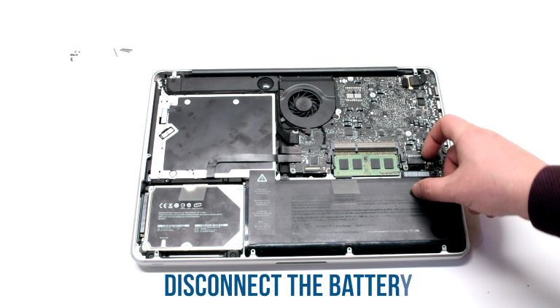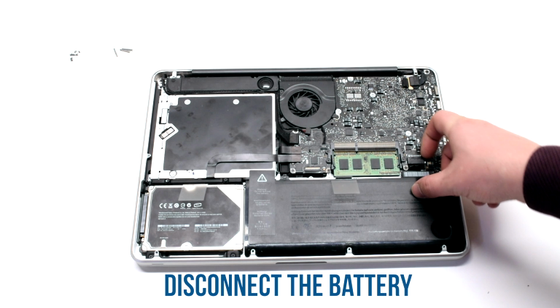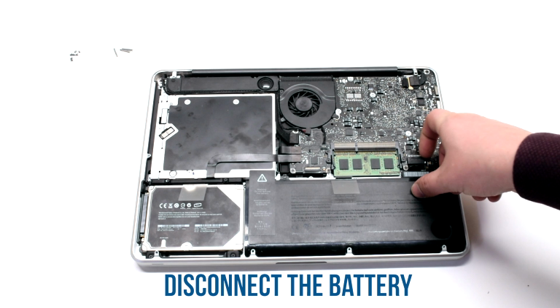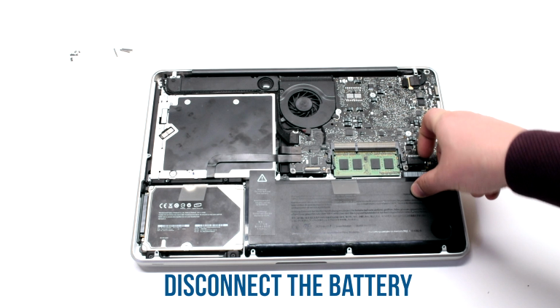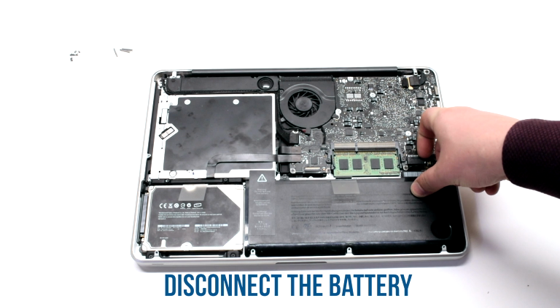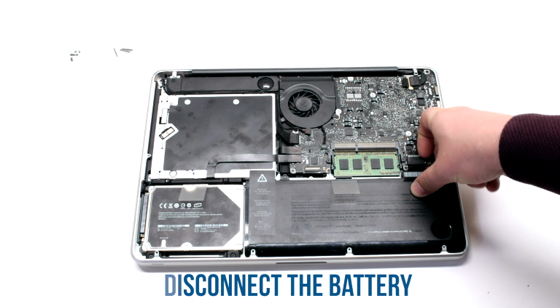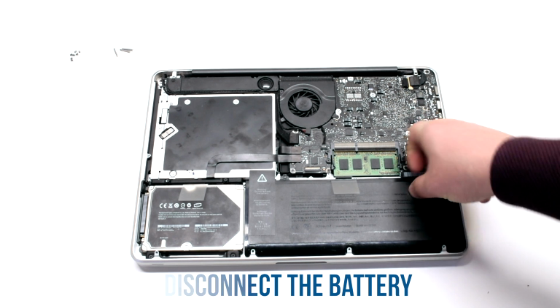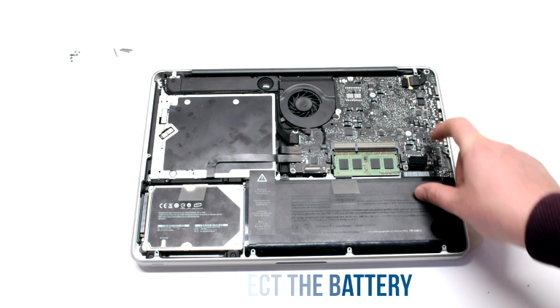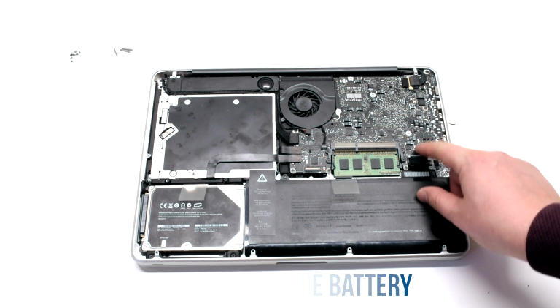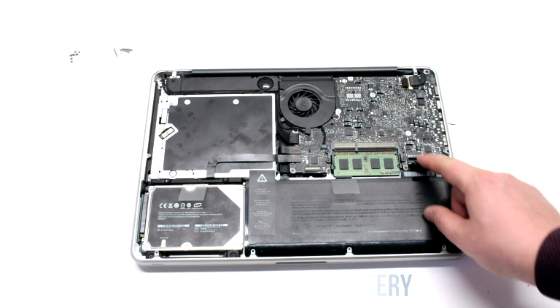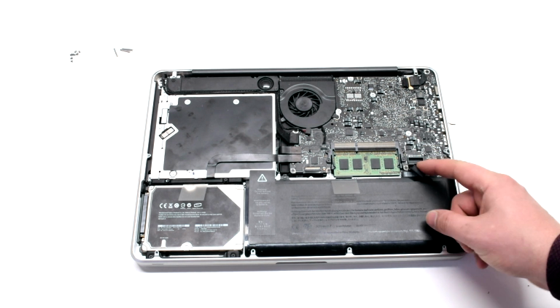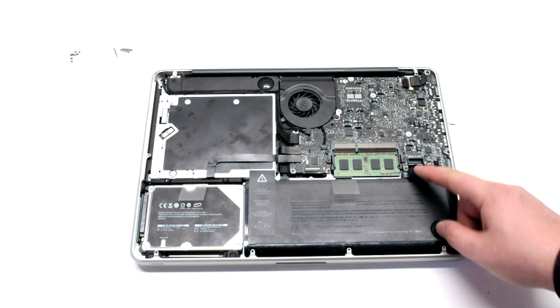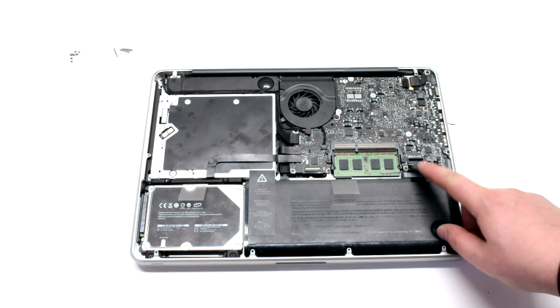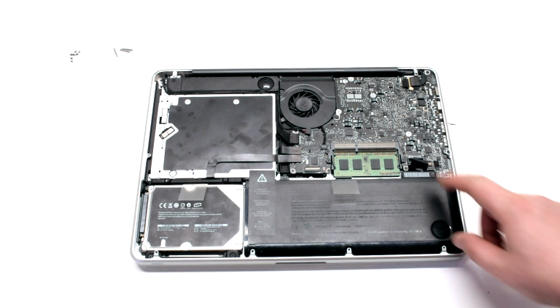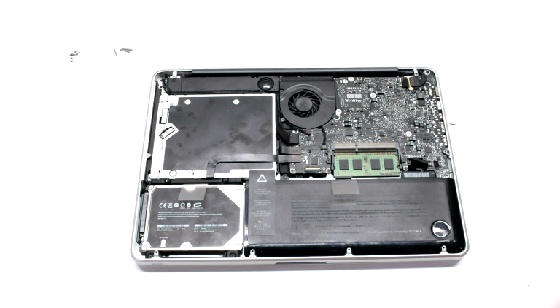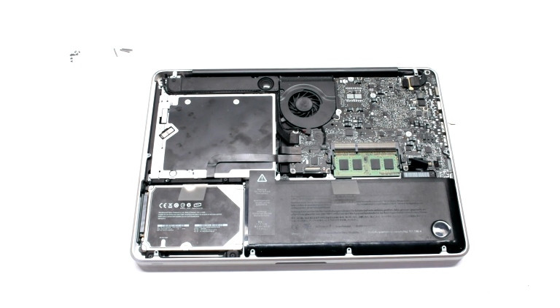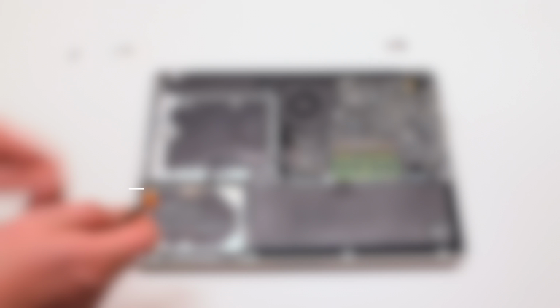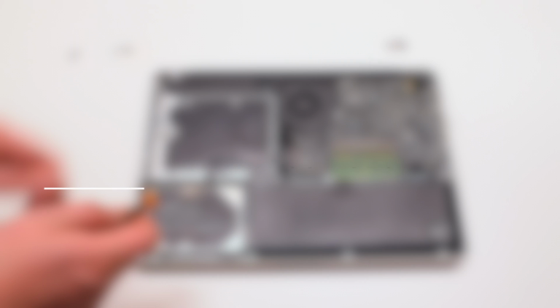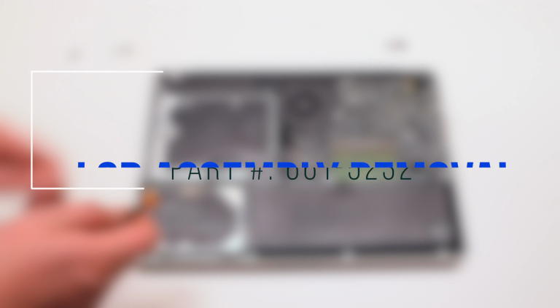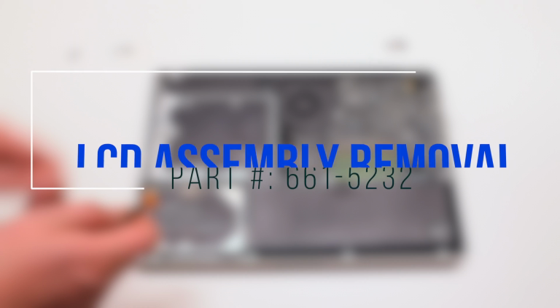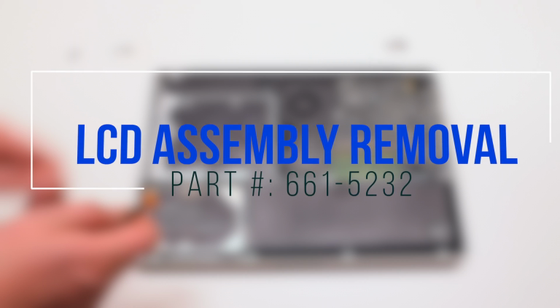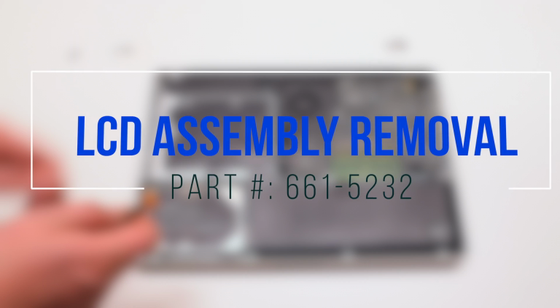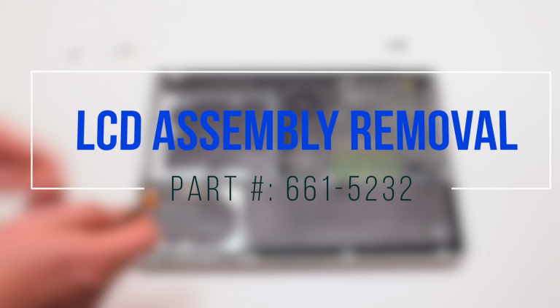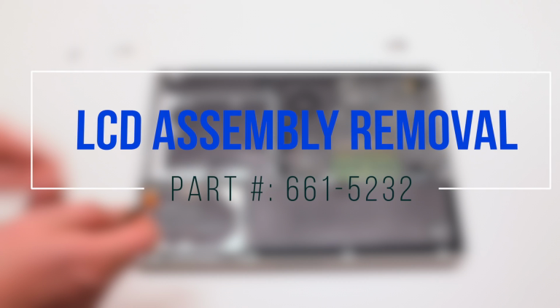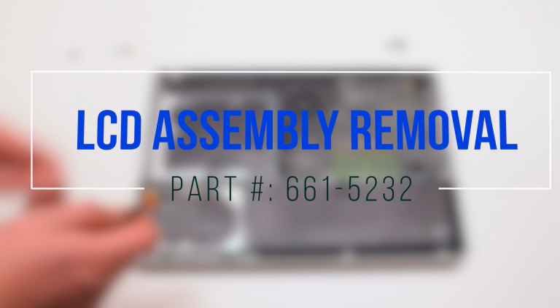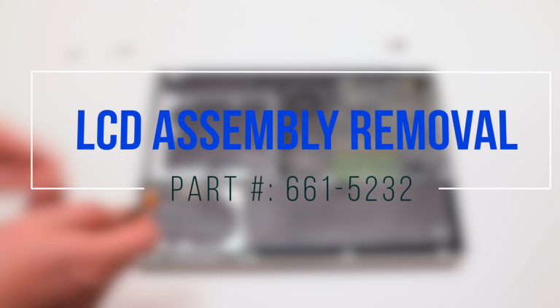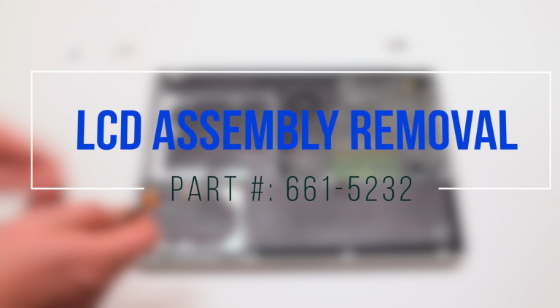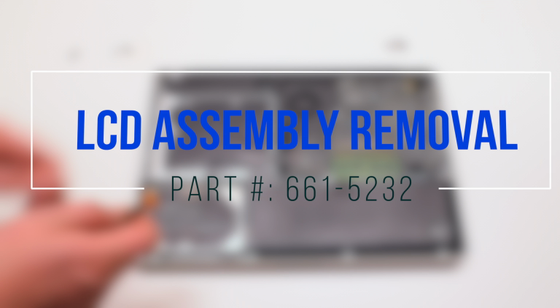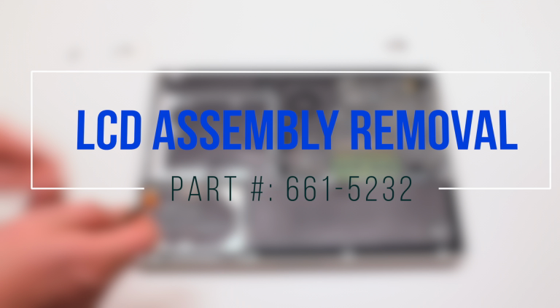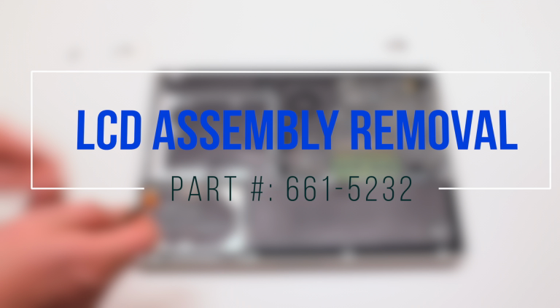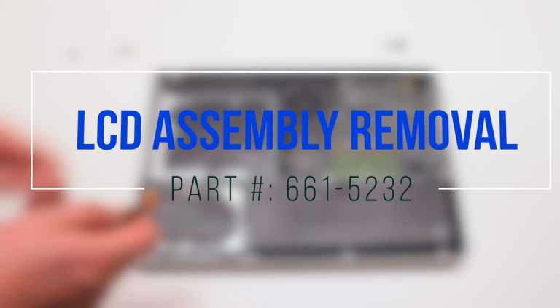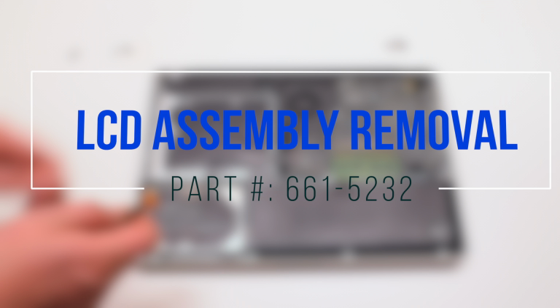Disconnect the battery. LCD assembly removal.